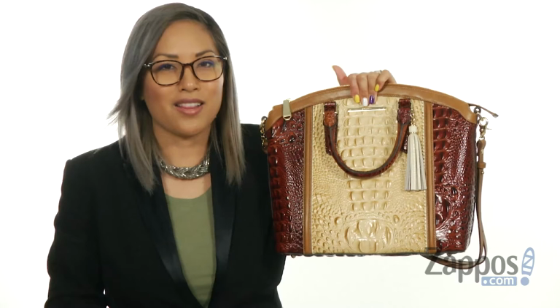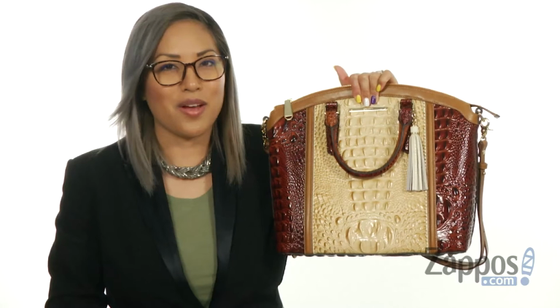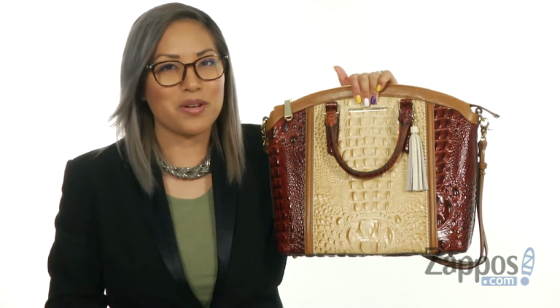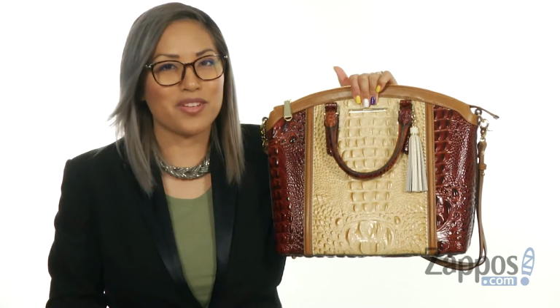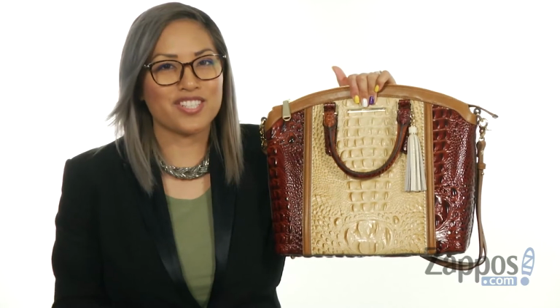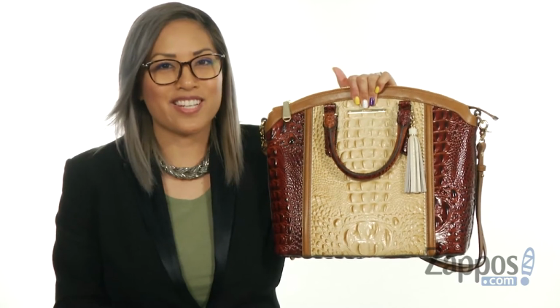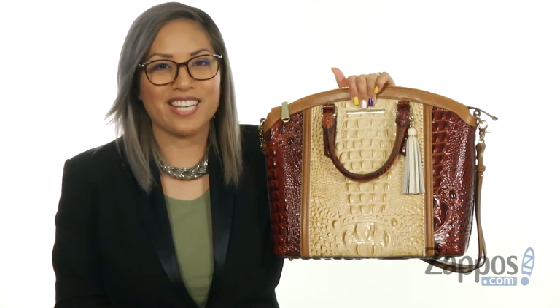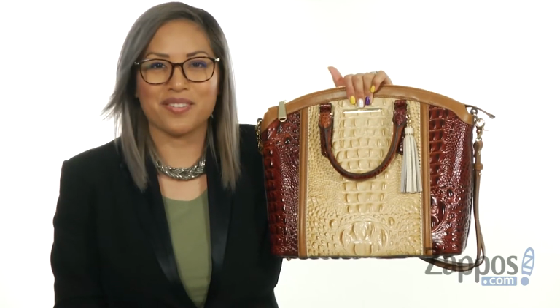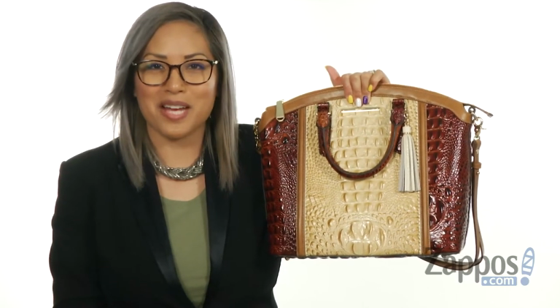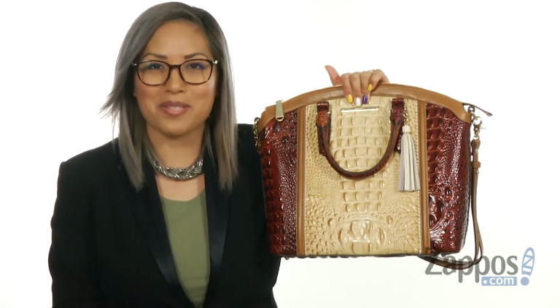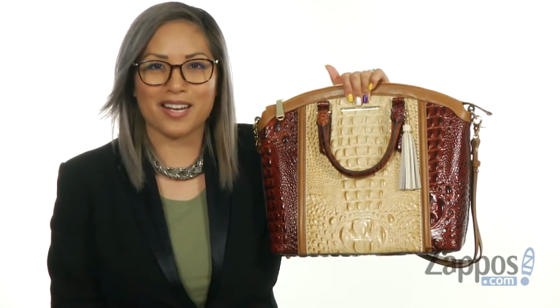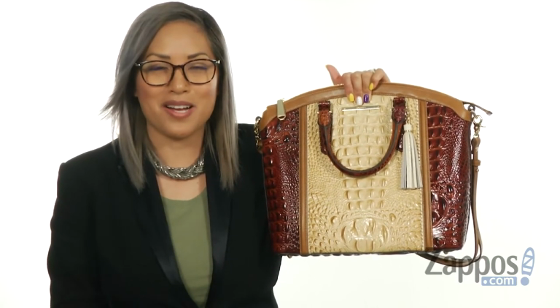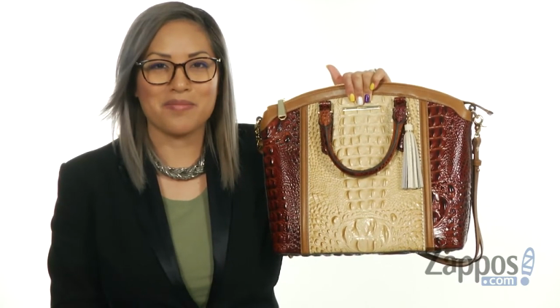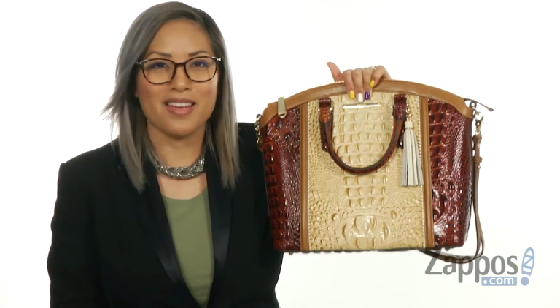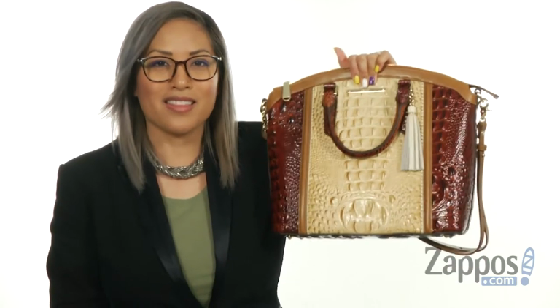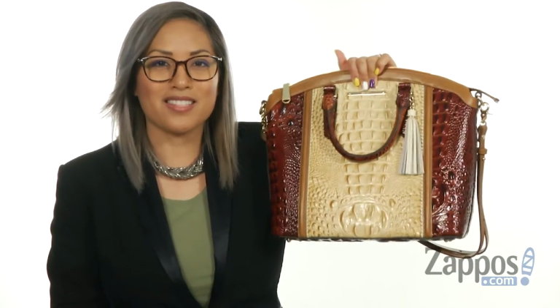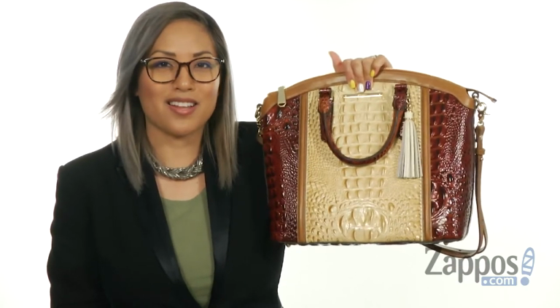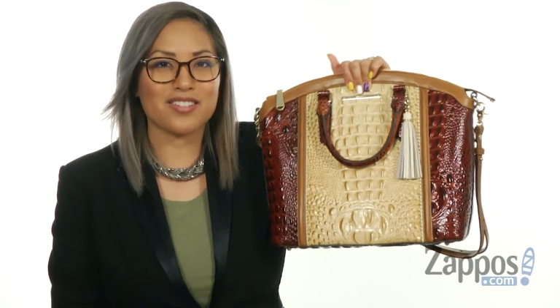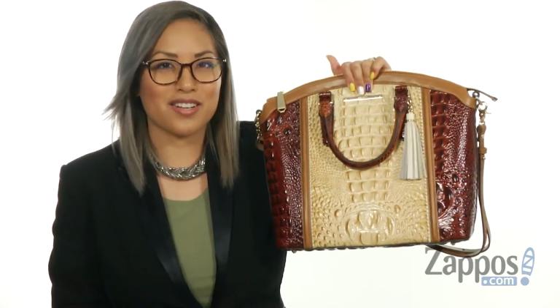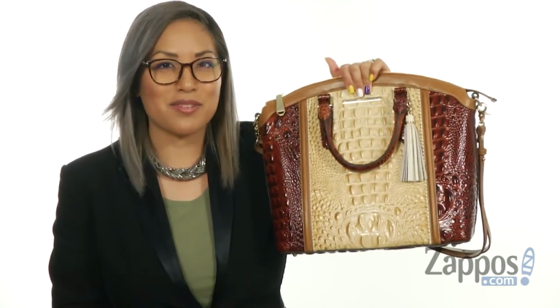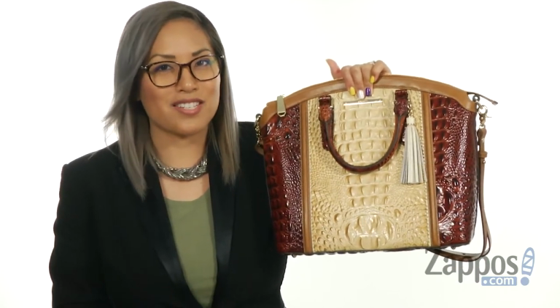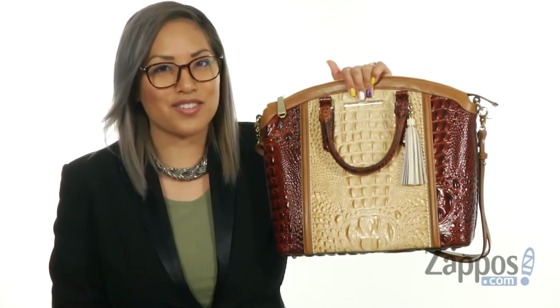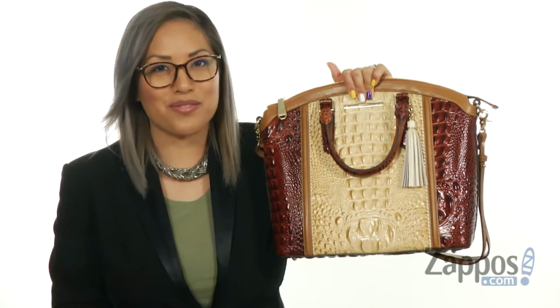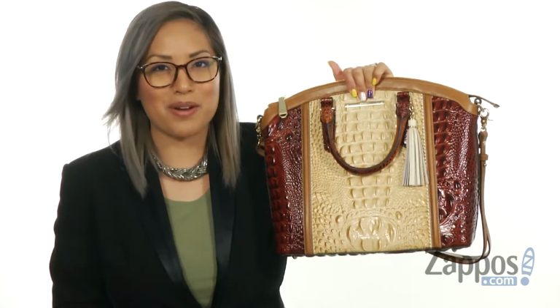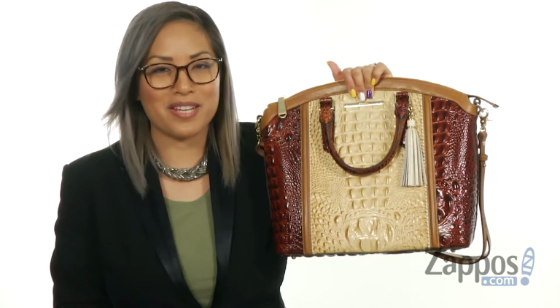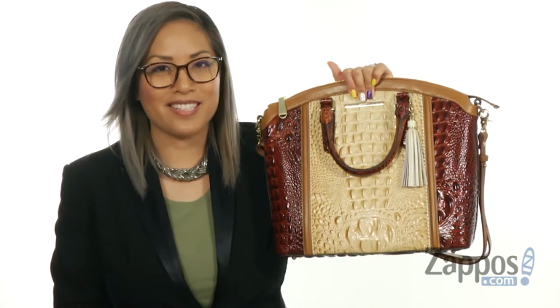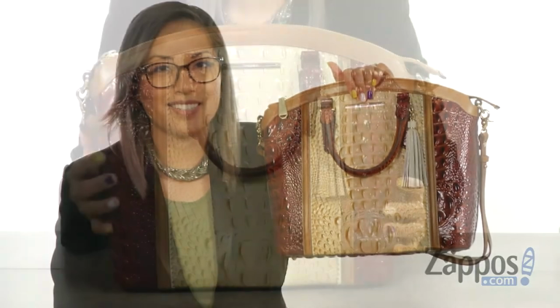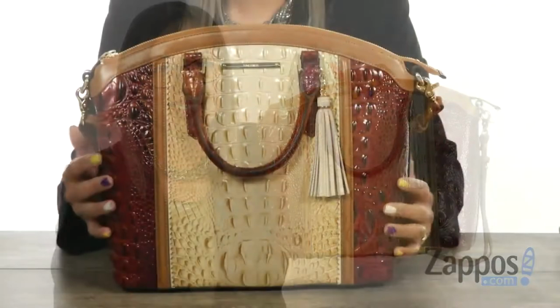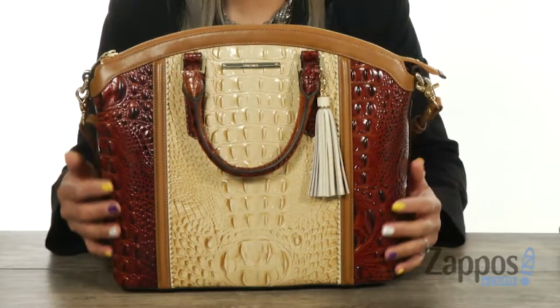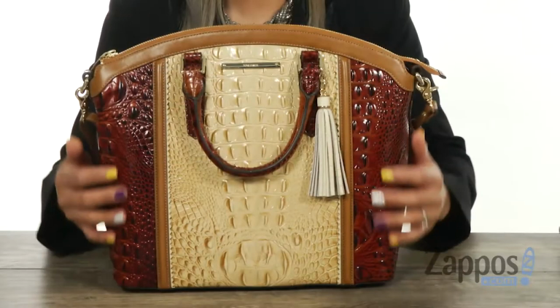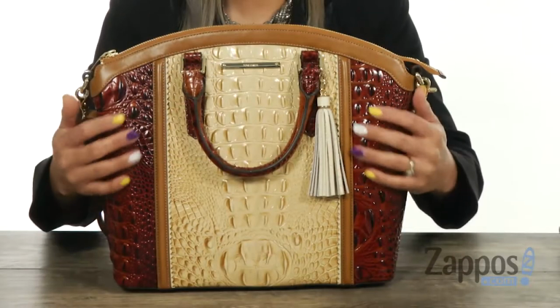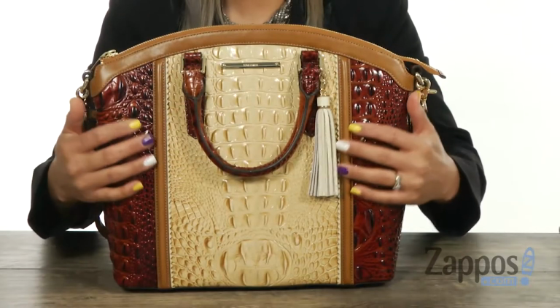Aloha beautiful! It's Gina Lin here with Zappos.com, and this is a large Duxbury satchel from Raman.